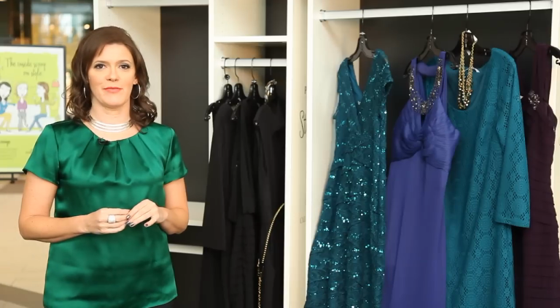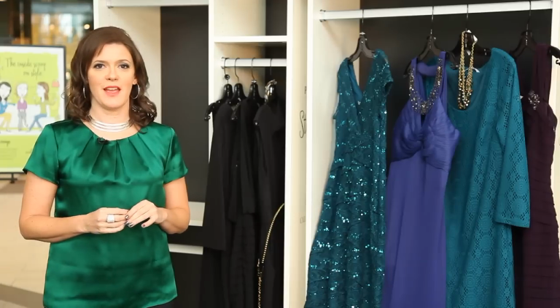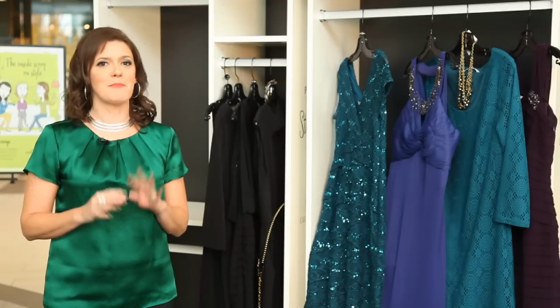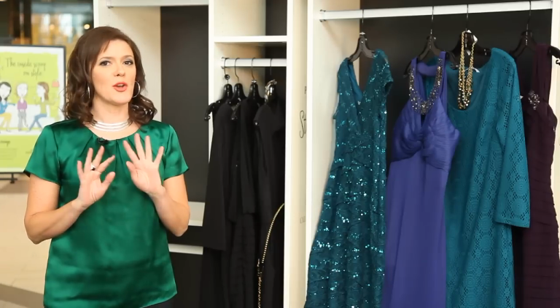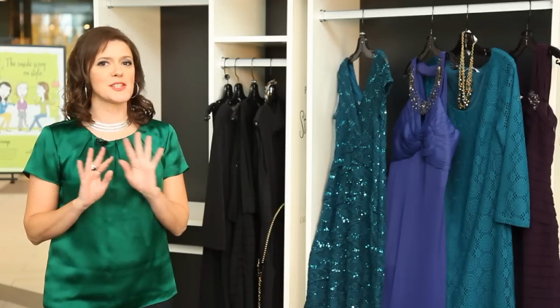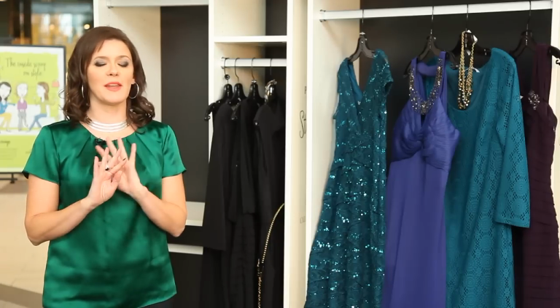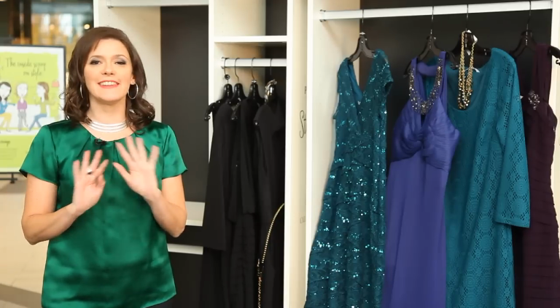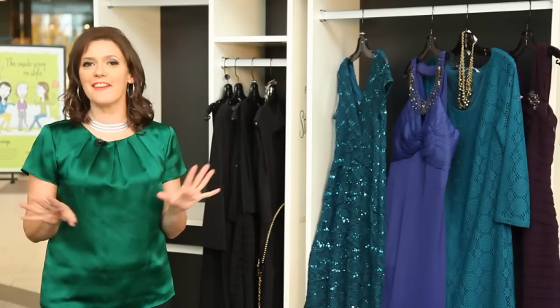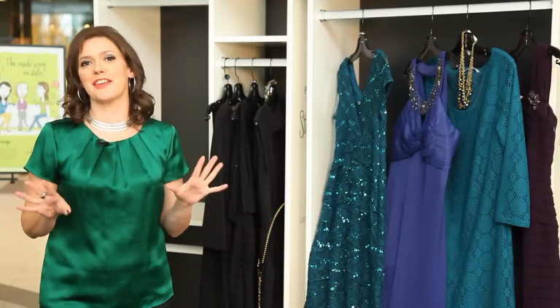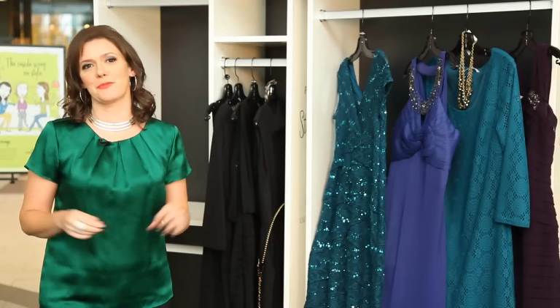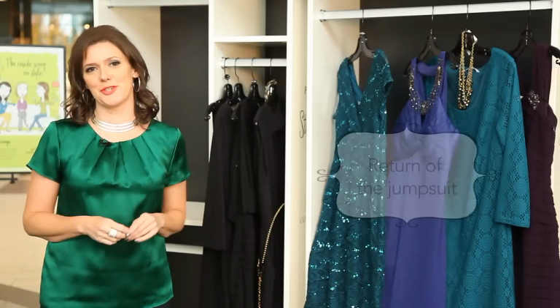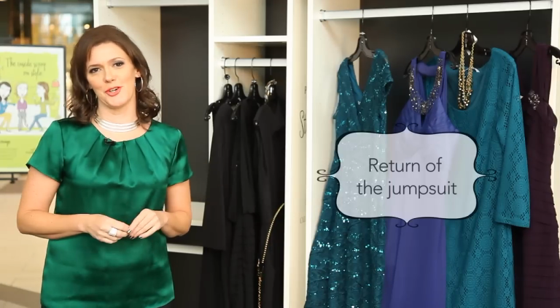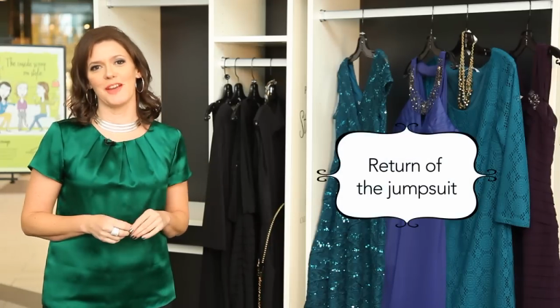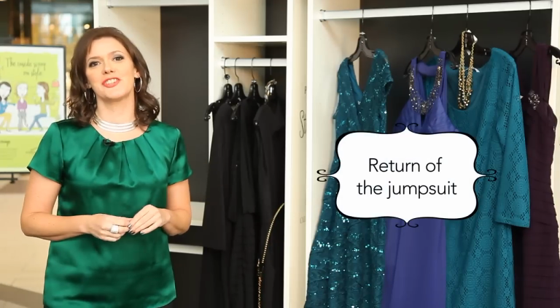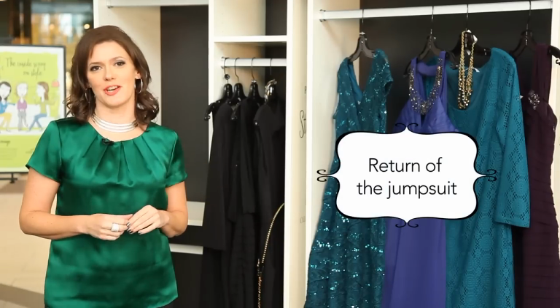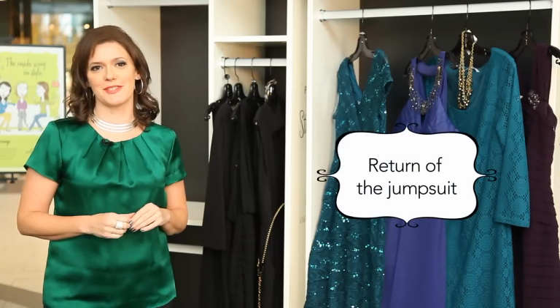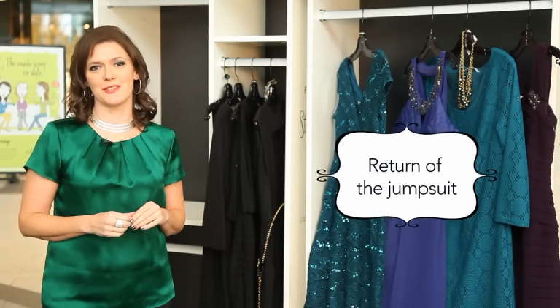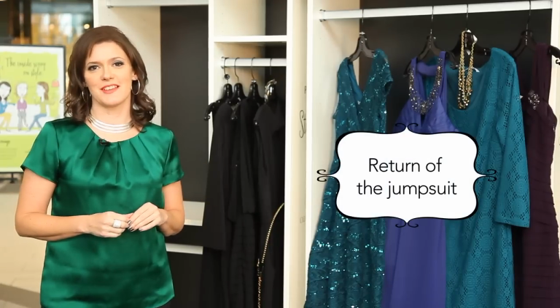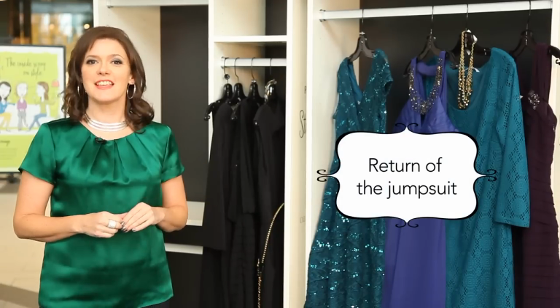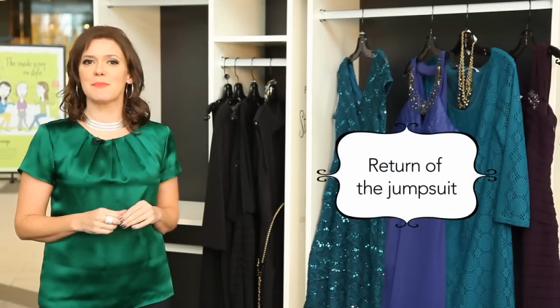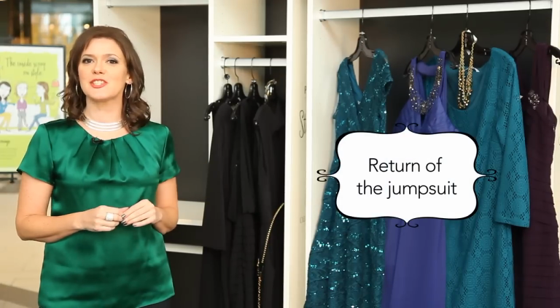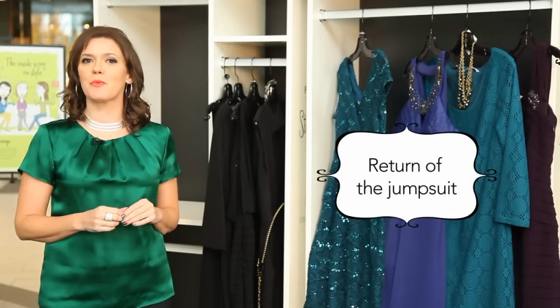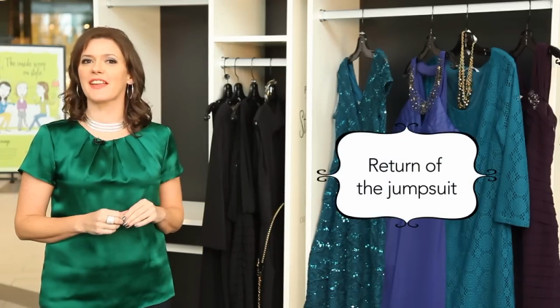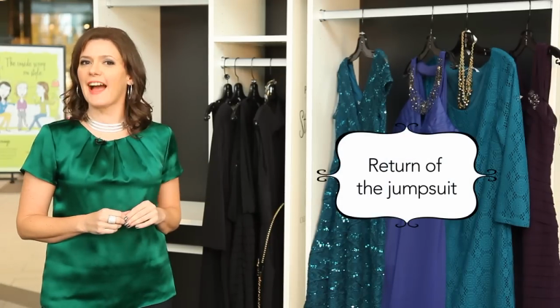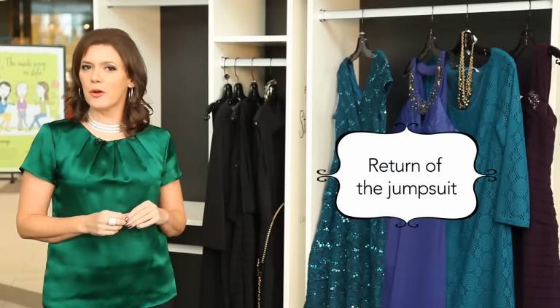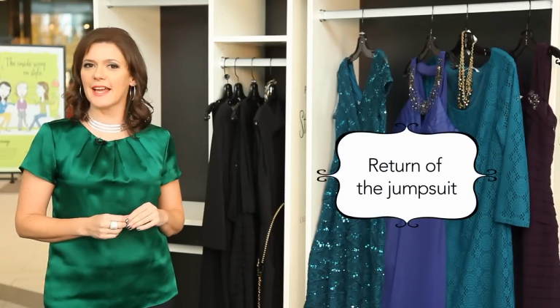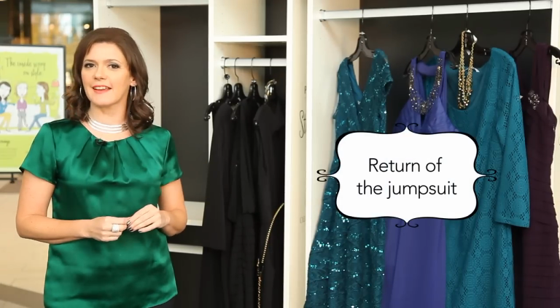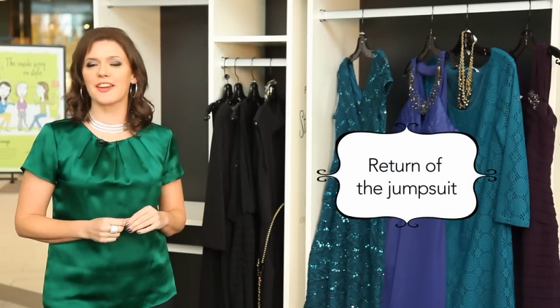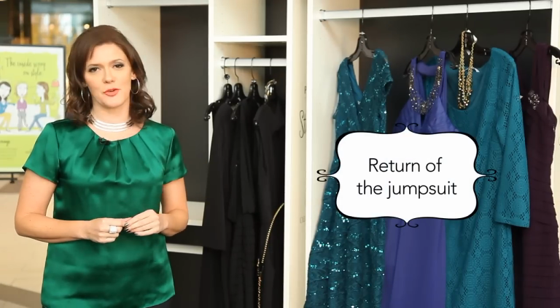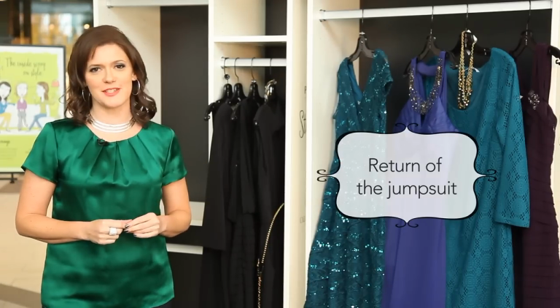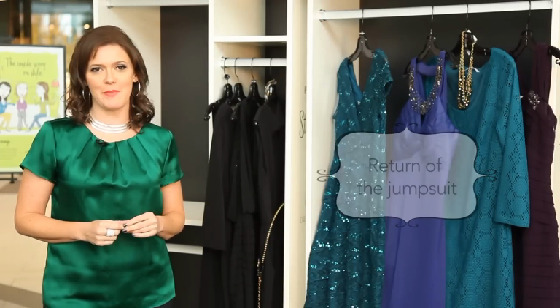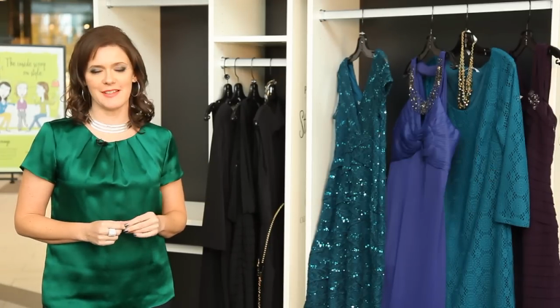I'm also loving the return of the jumpsuit, especially with a cowl neck and crystal belt.